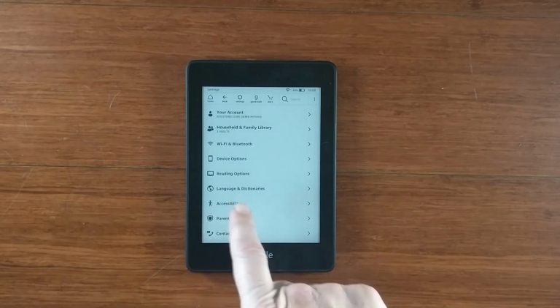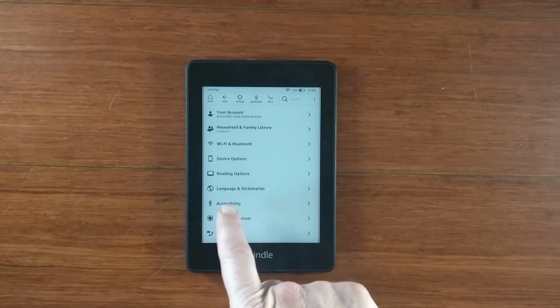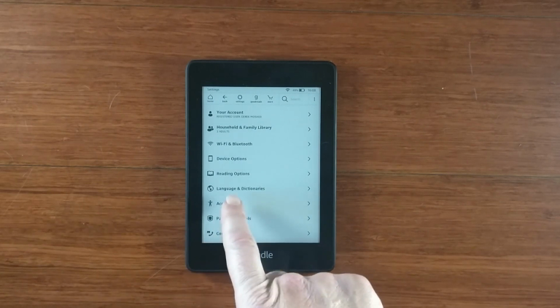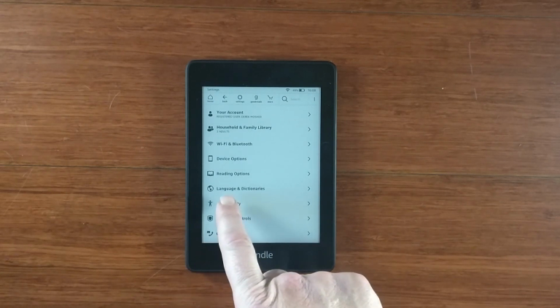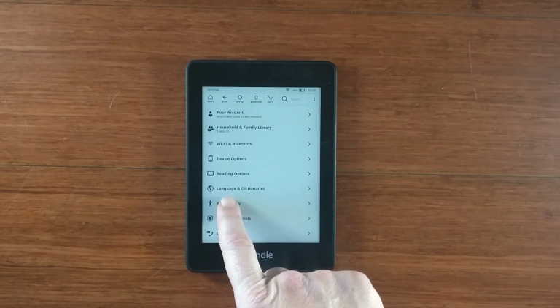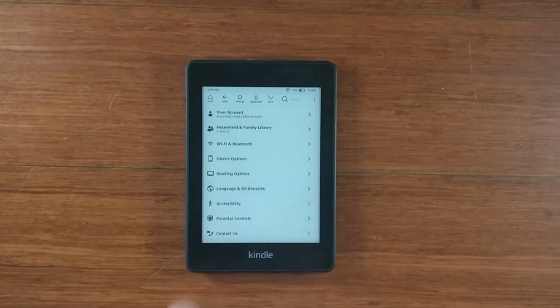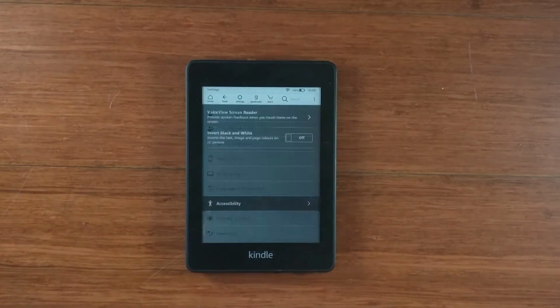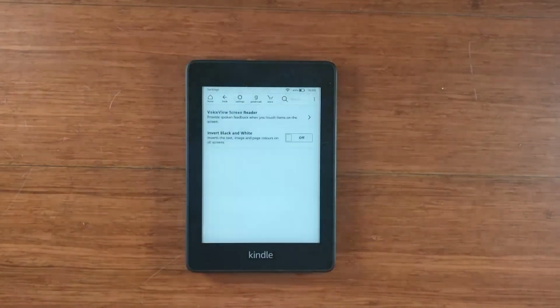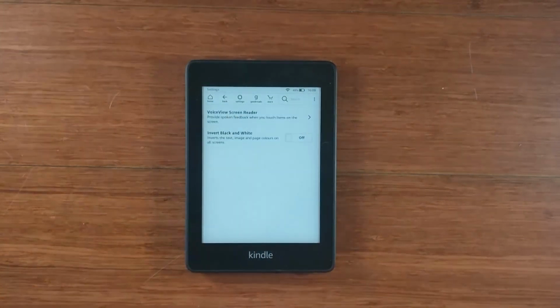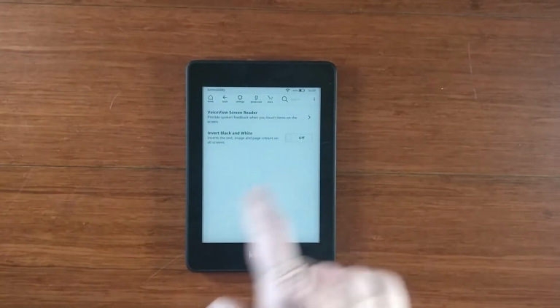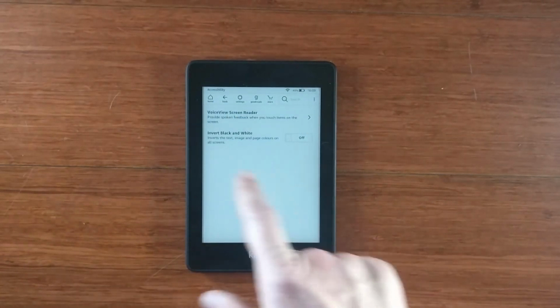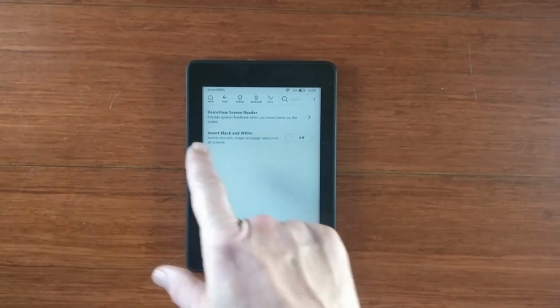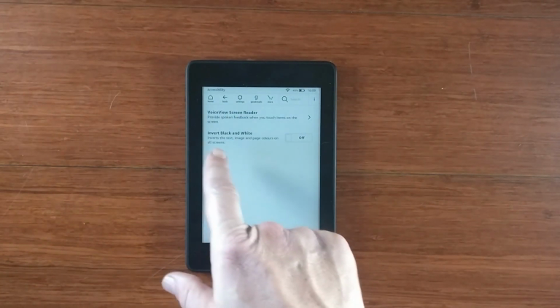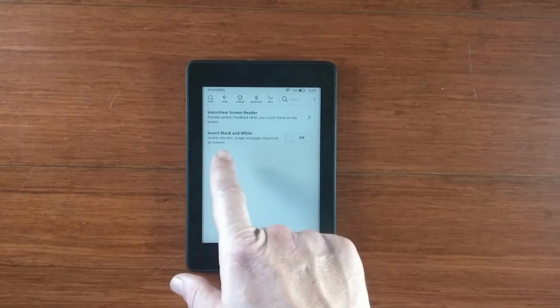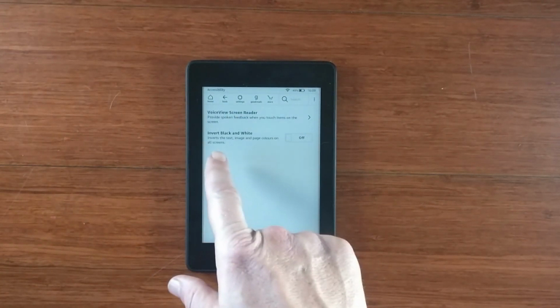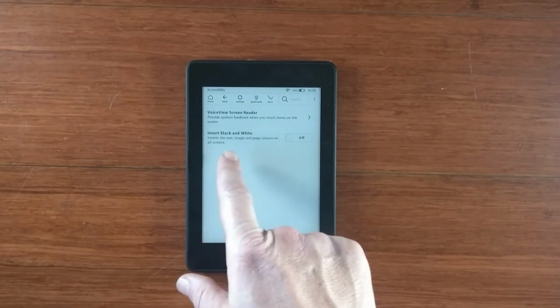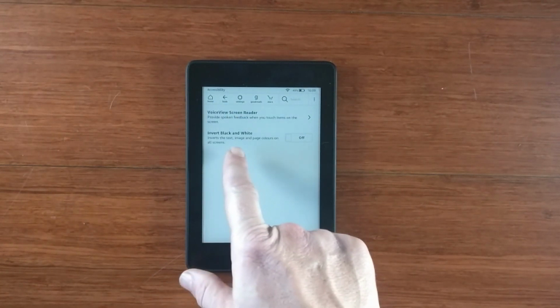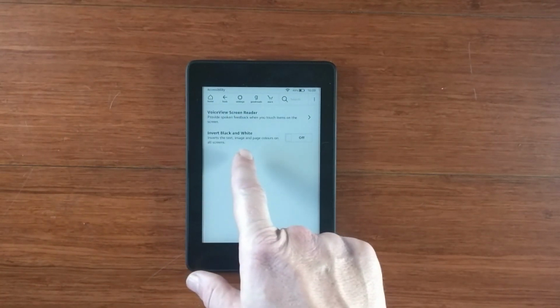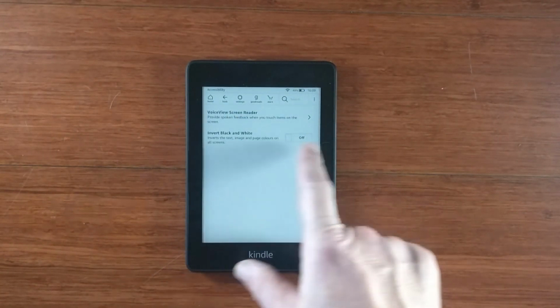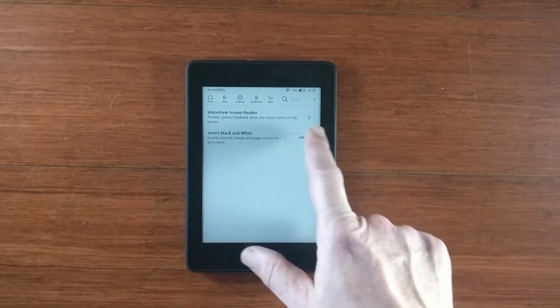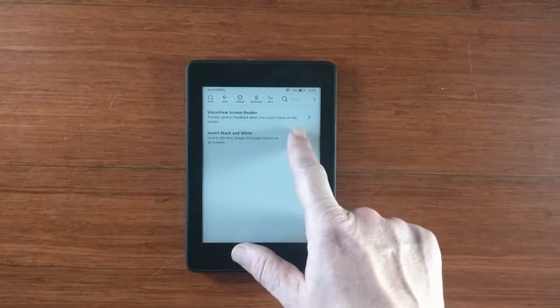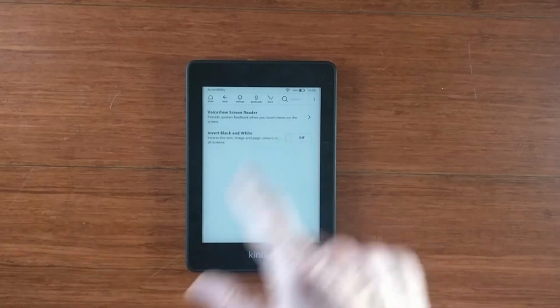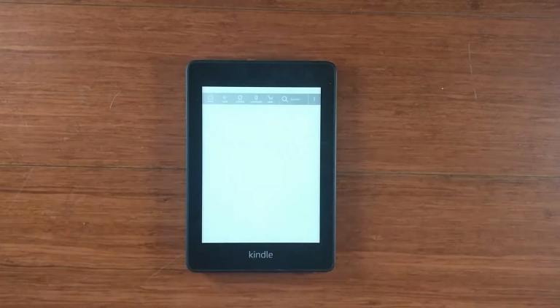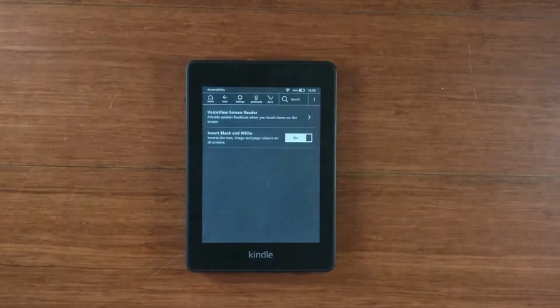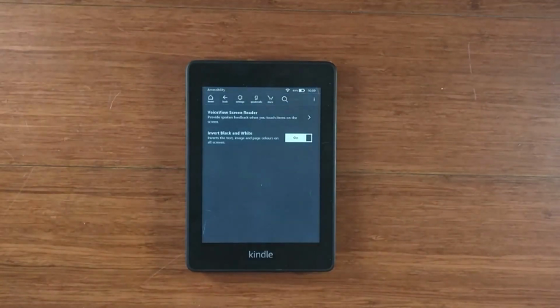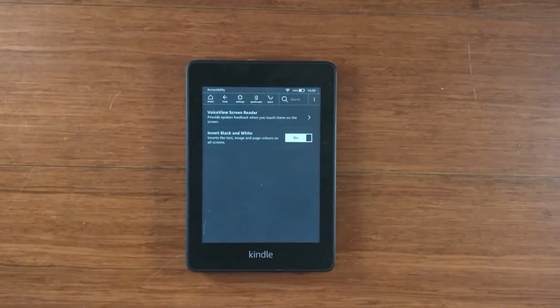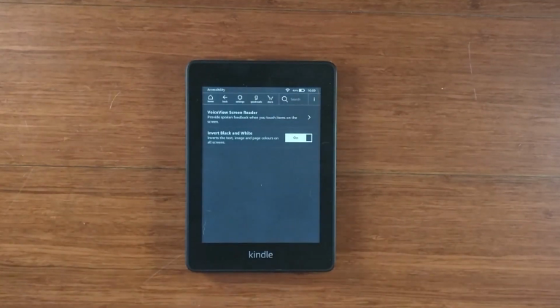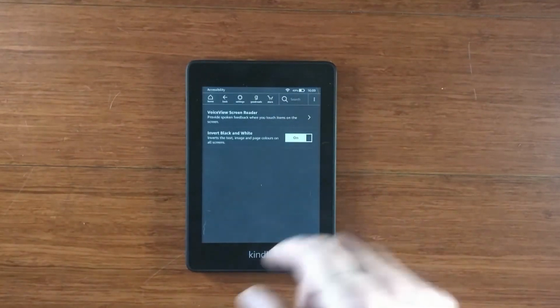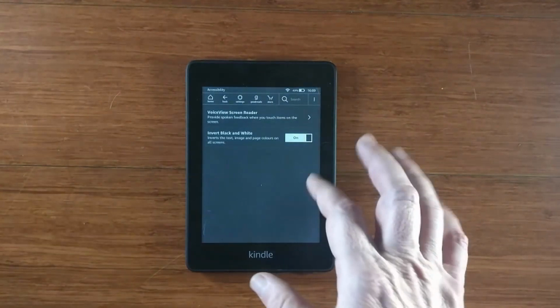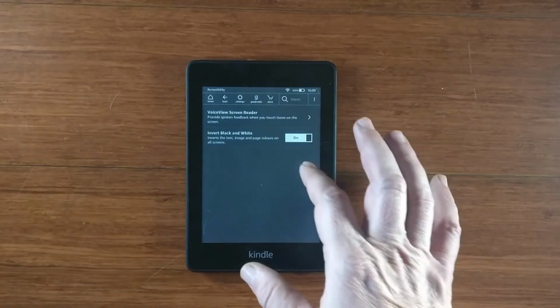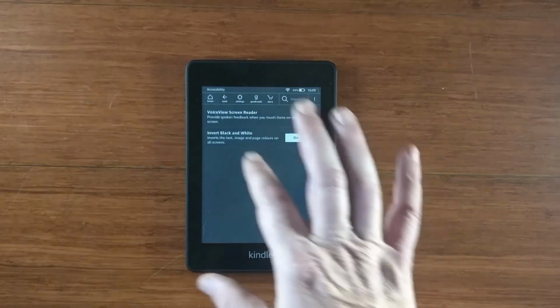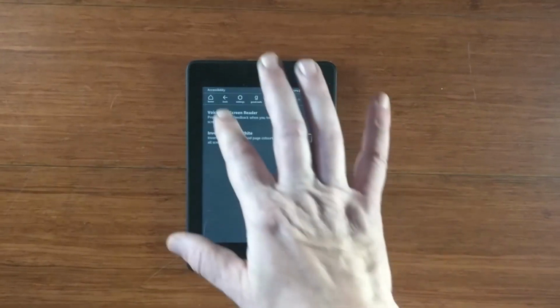Go into accessibility, and you'll basically see invert black to white. Boom. It's just that simple.